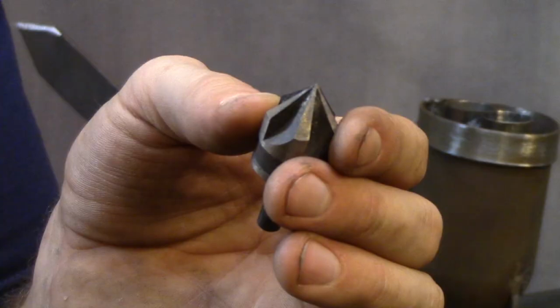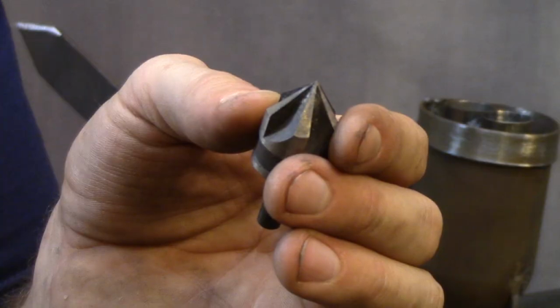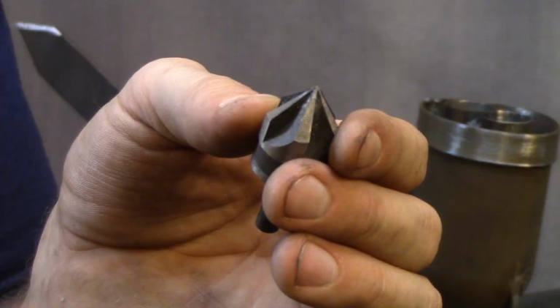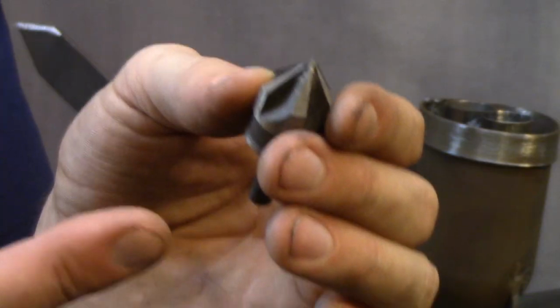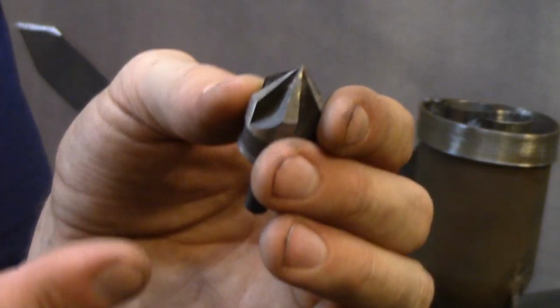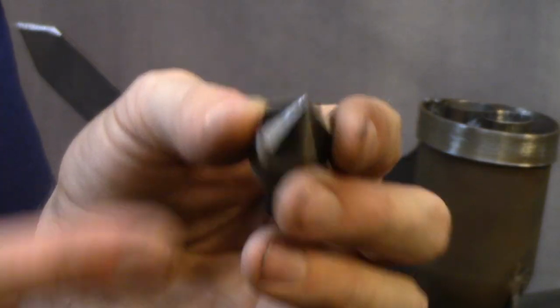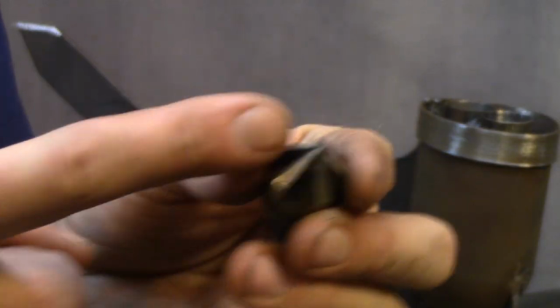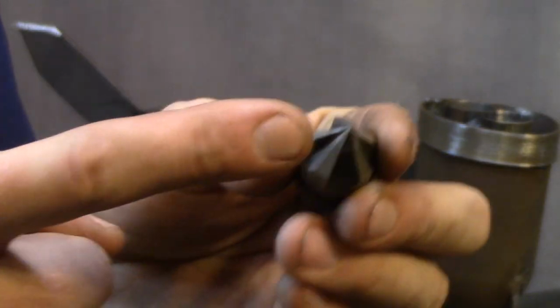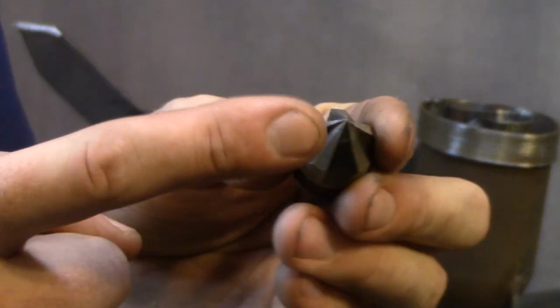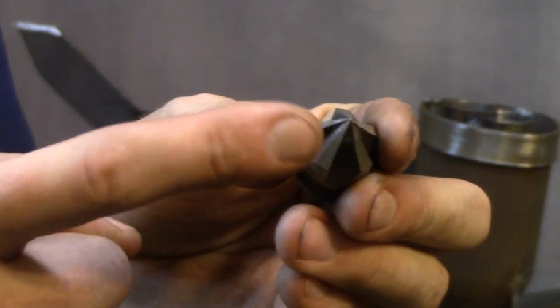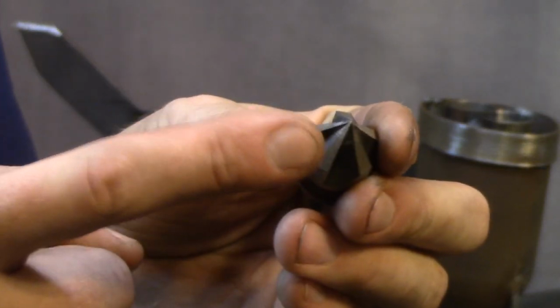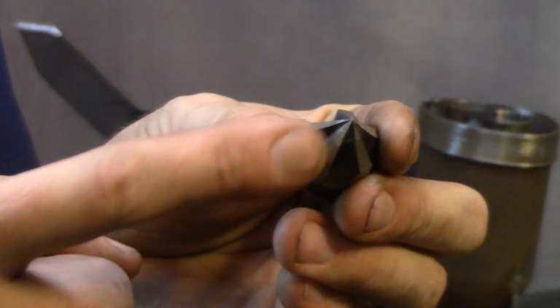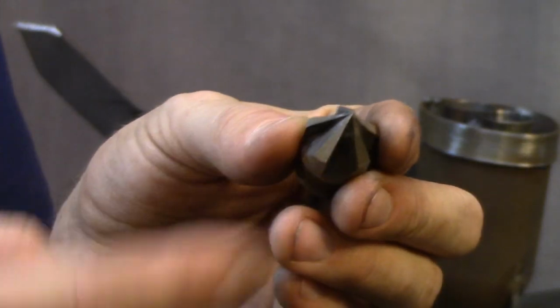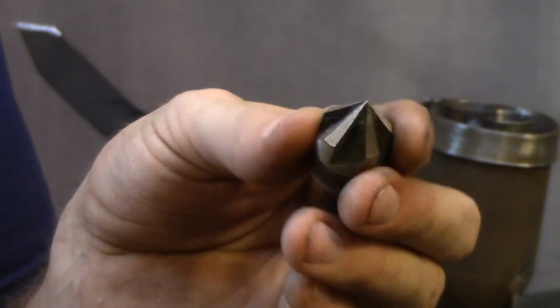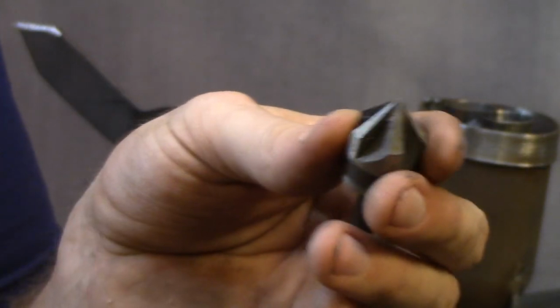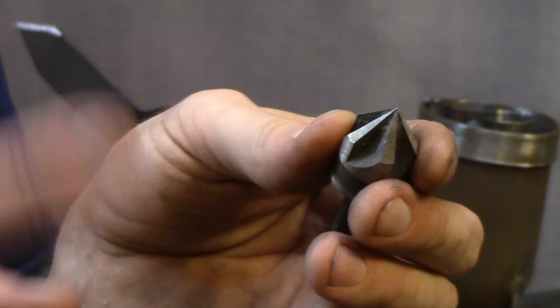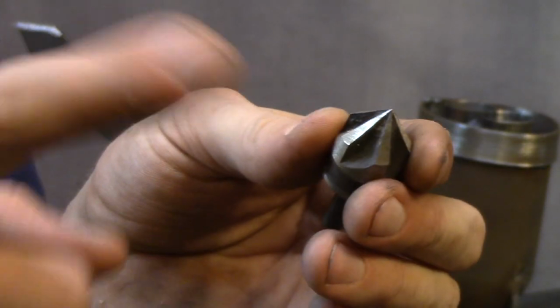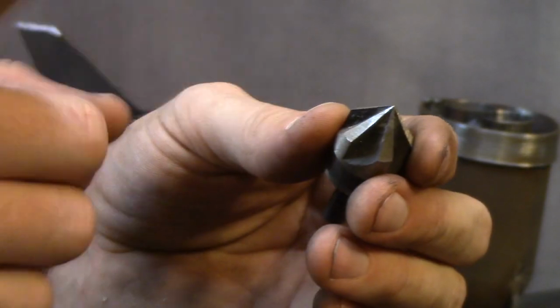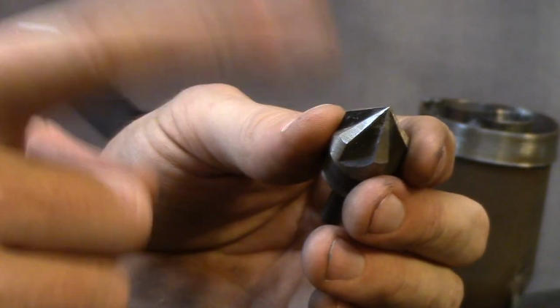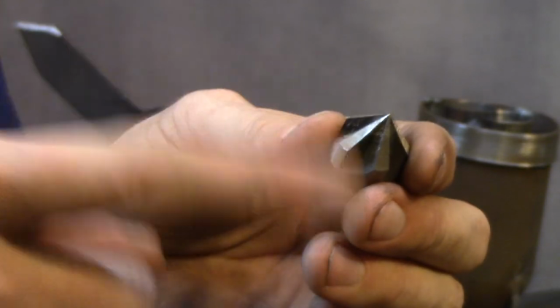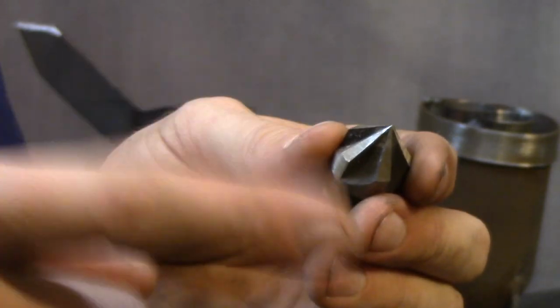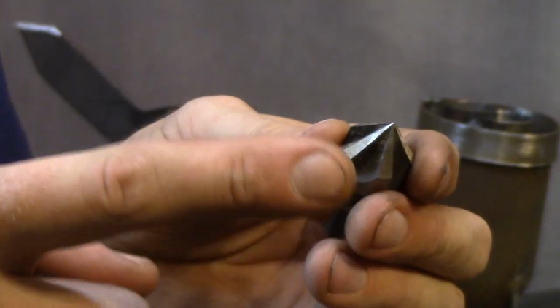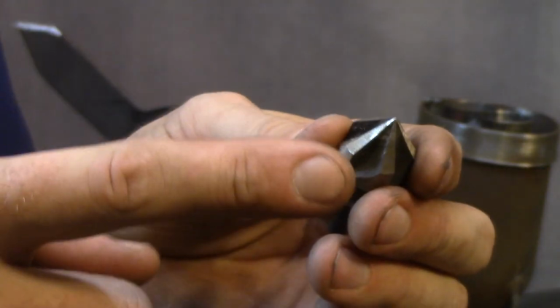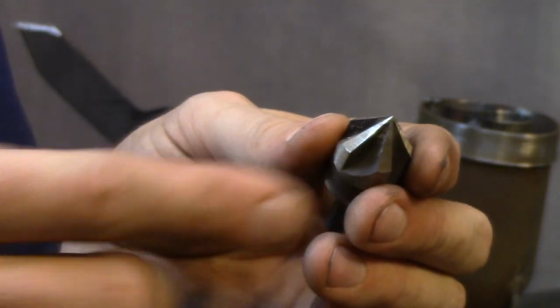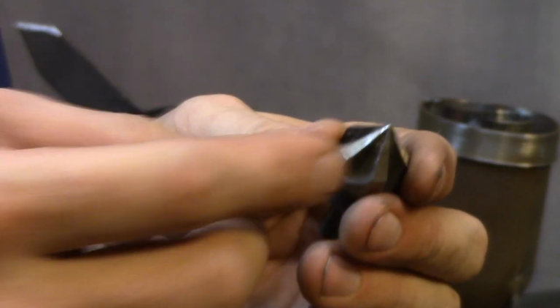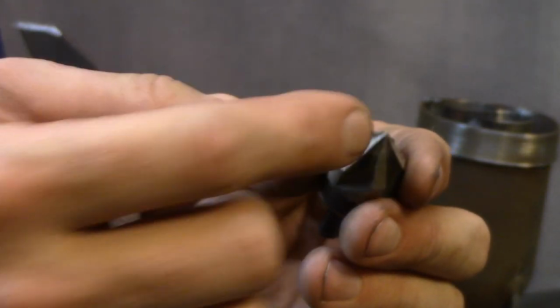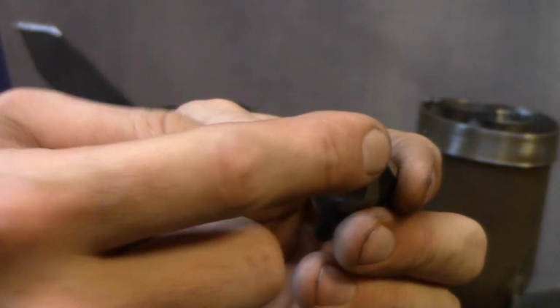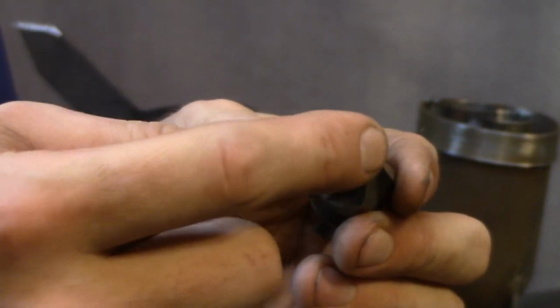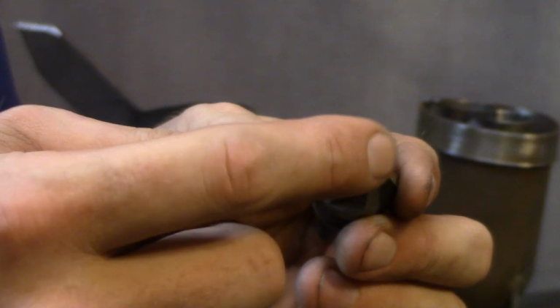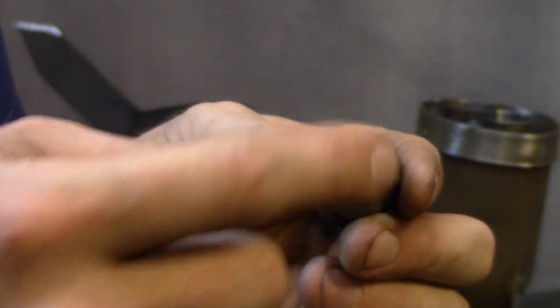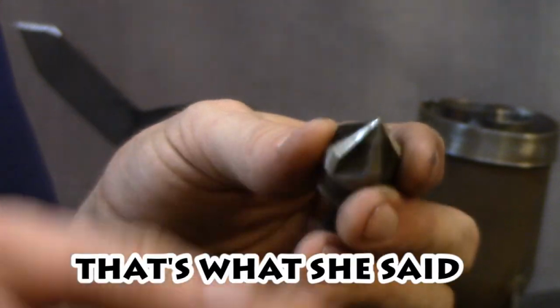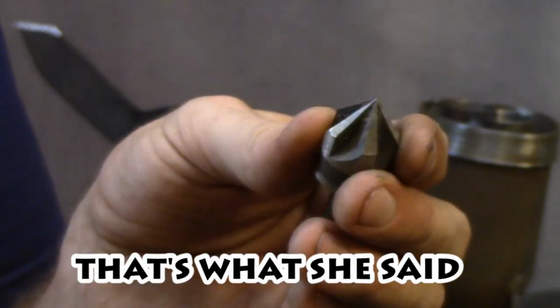Pro tip: these things are awesome for cleaning blowout on the back side of your holes.